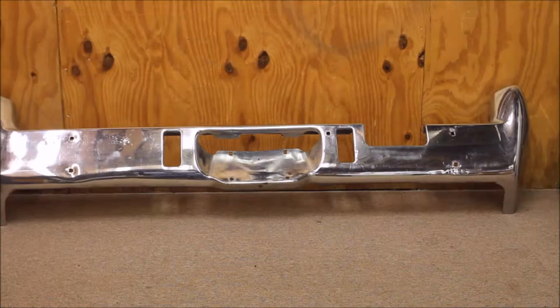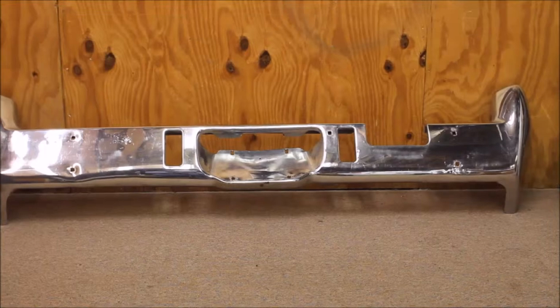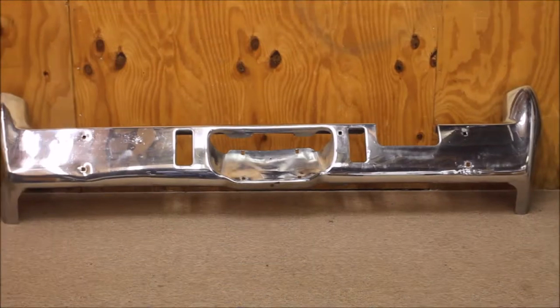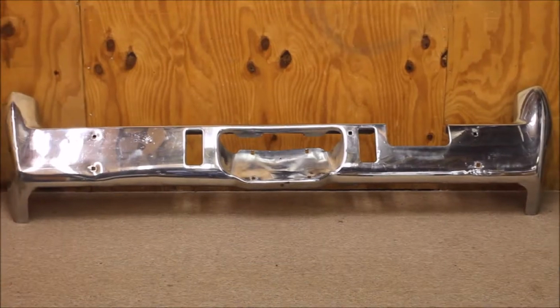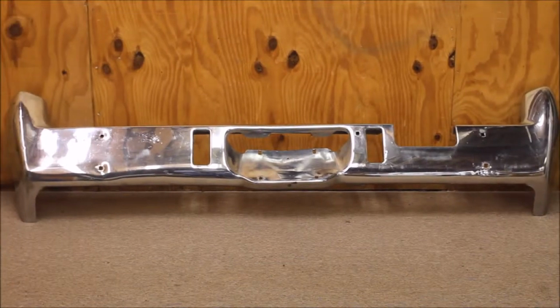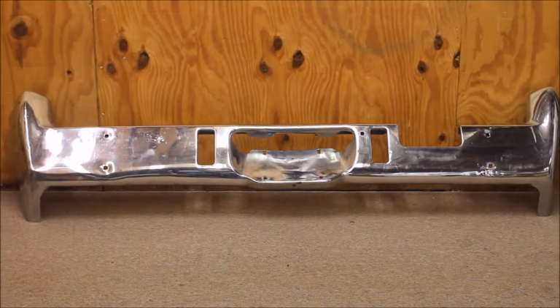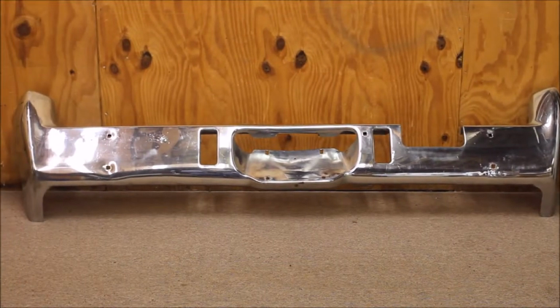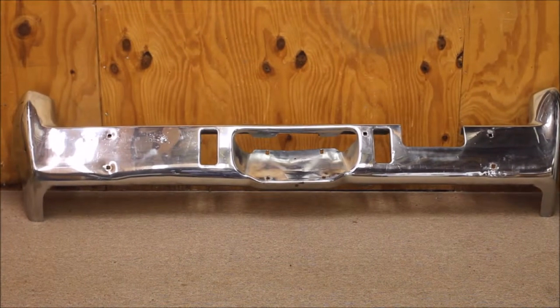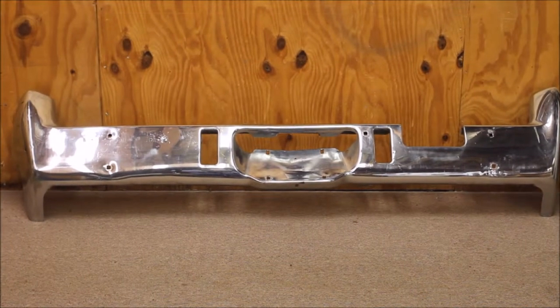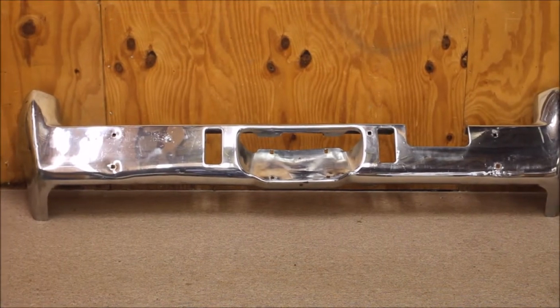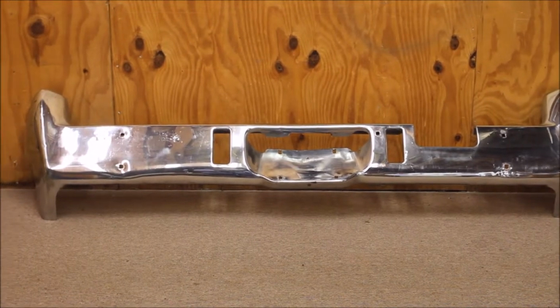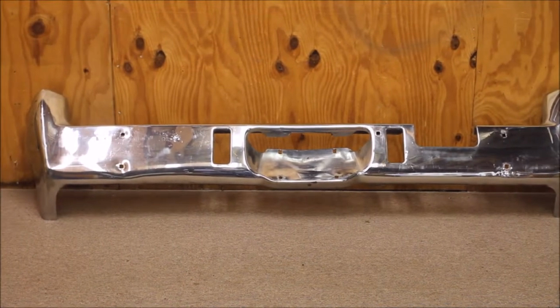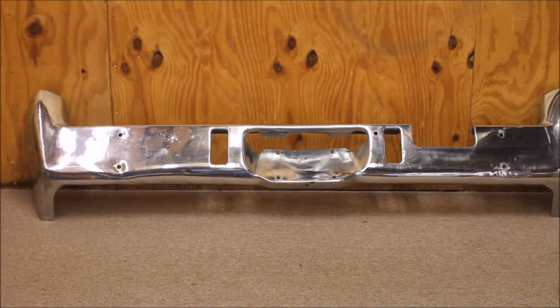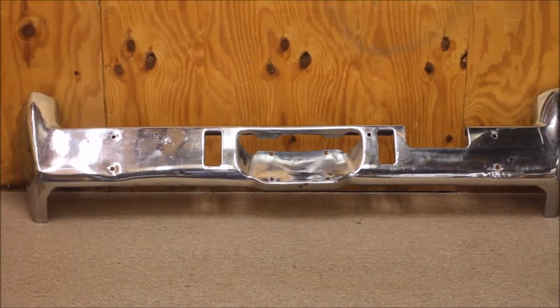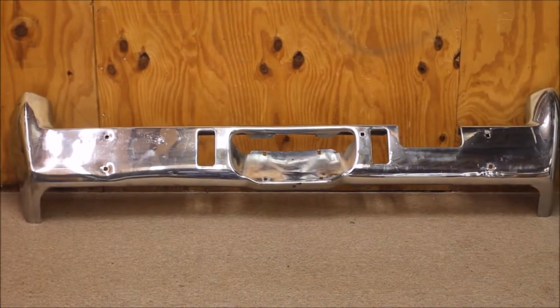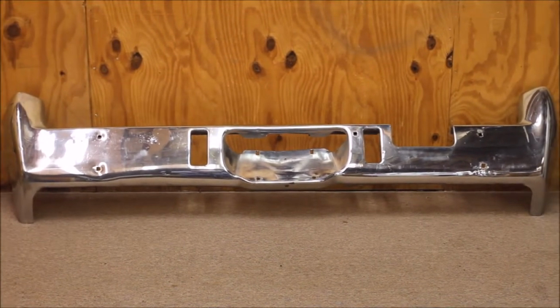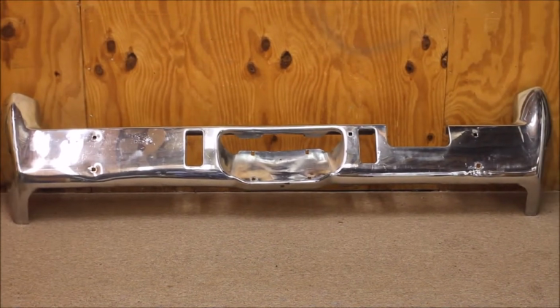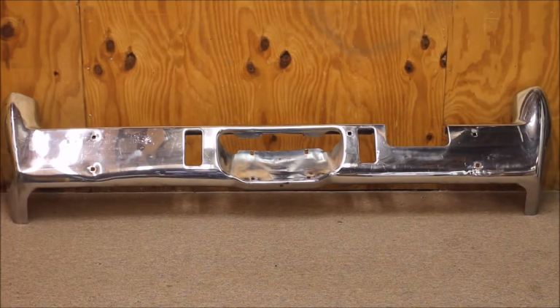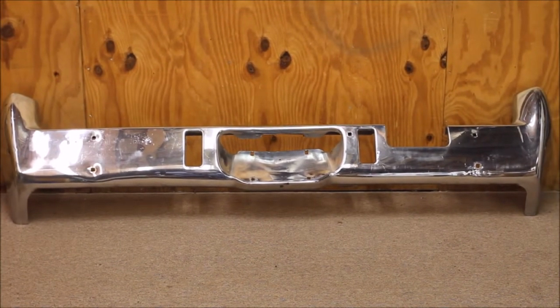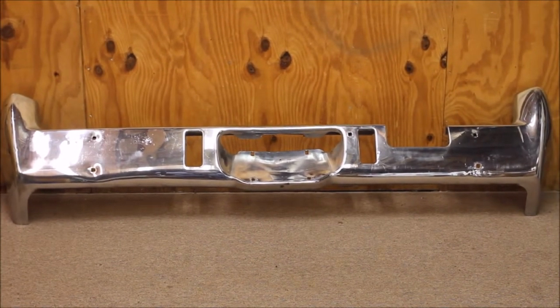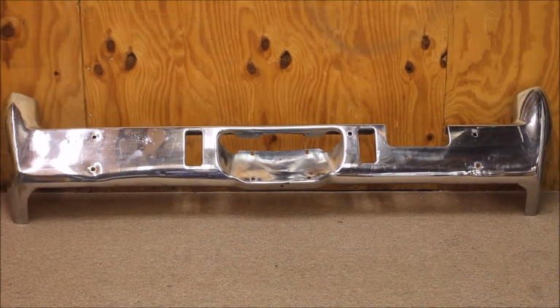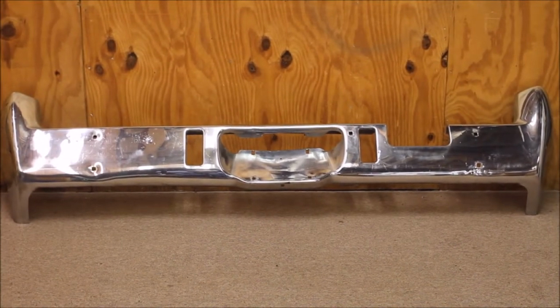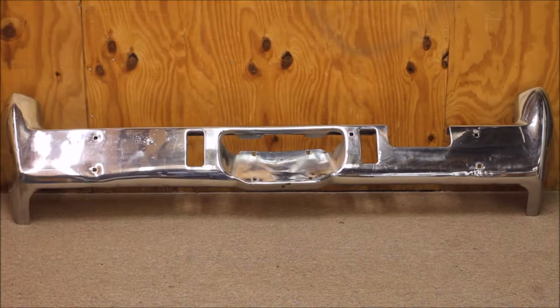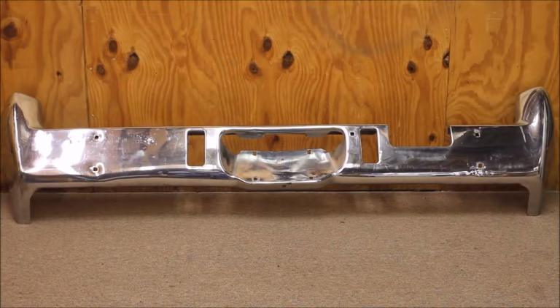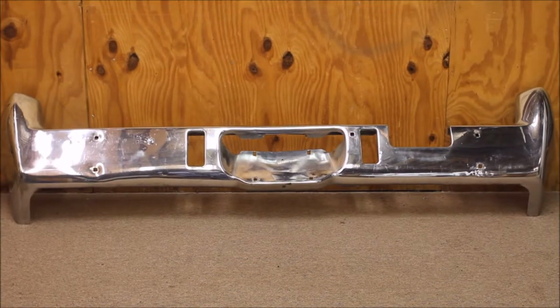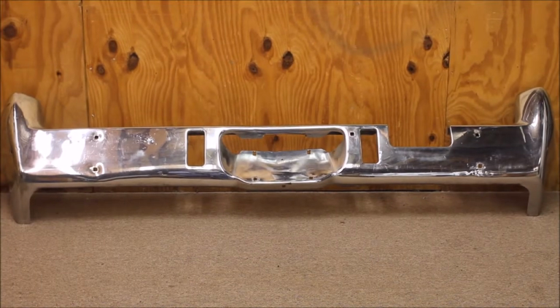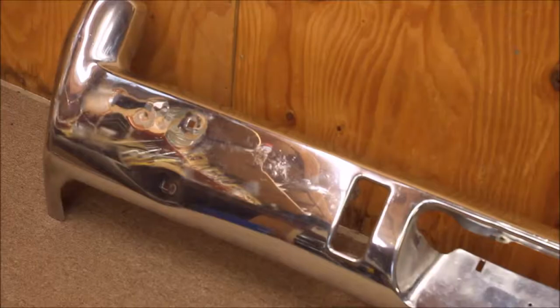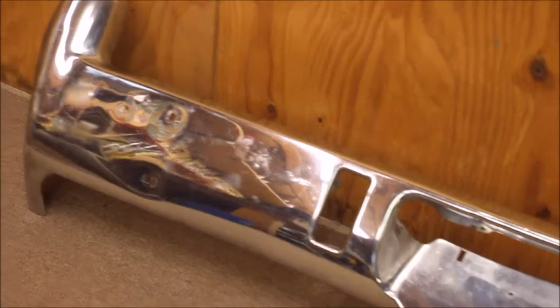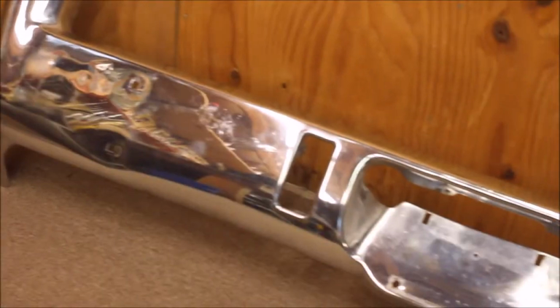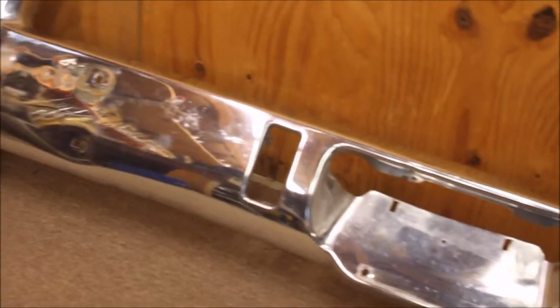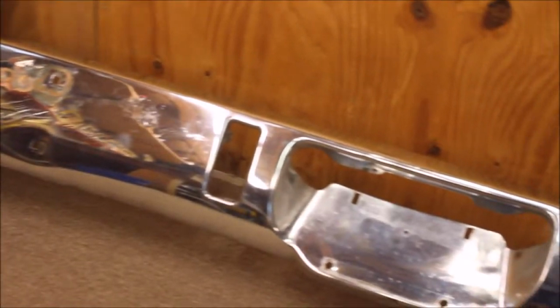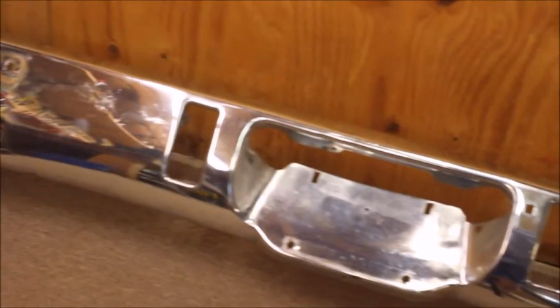This is a '71.5 Cutlass Vista Cruiser Wagon. Here's a good used rear bumper — we could re-chrome one if you'd like. Here's this bumper right here.